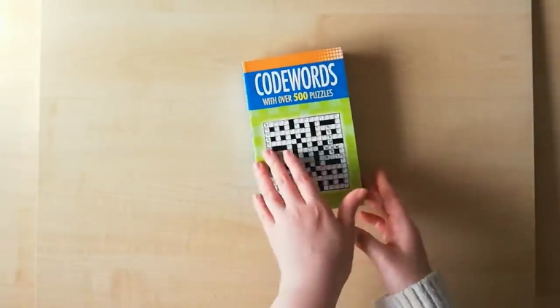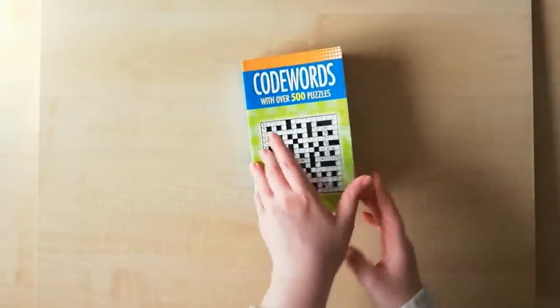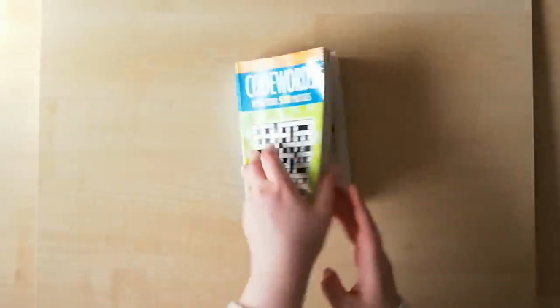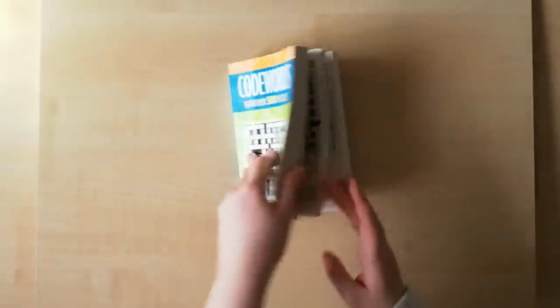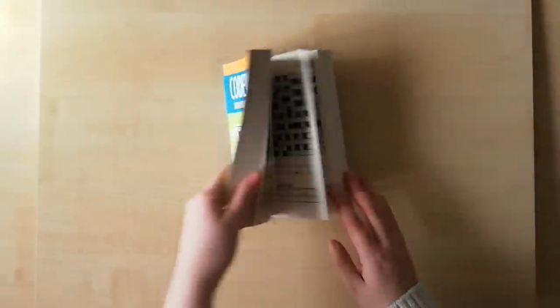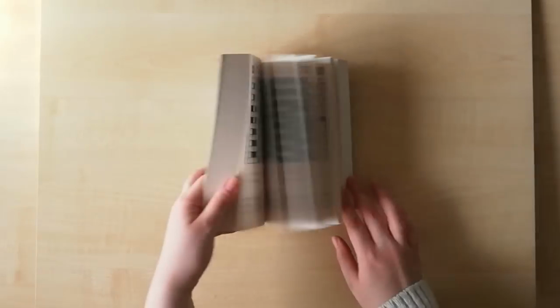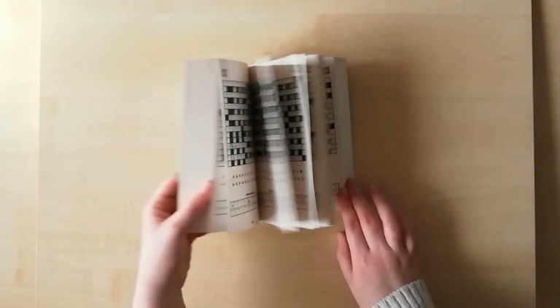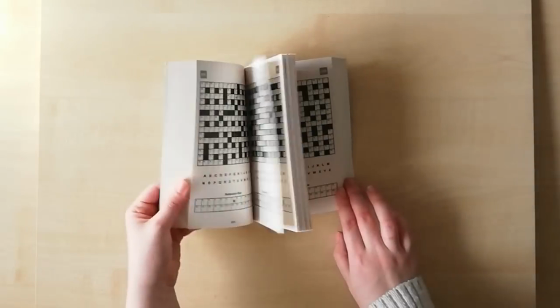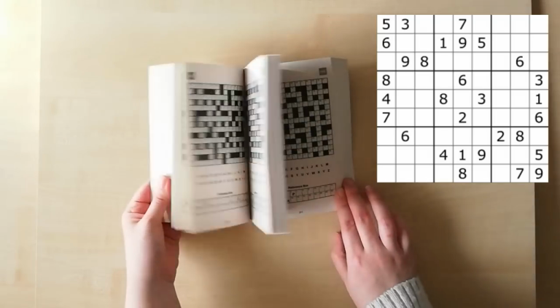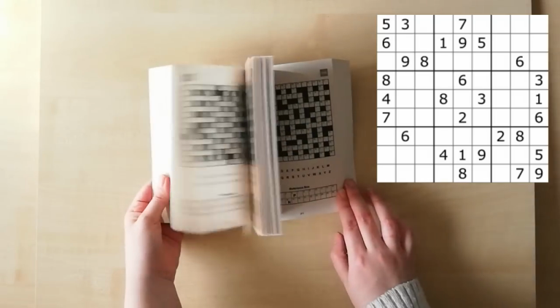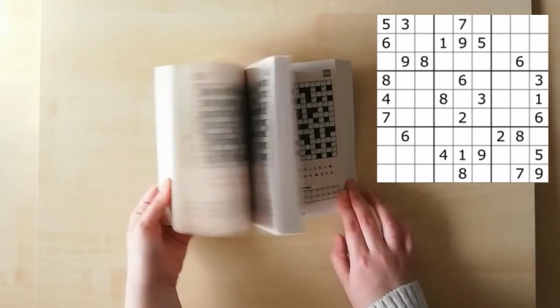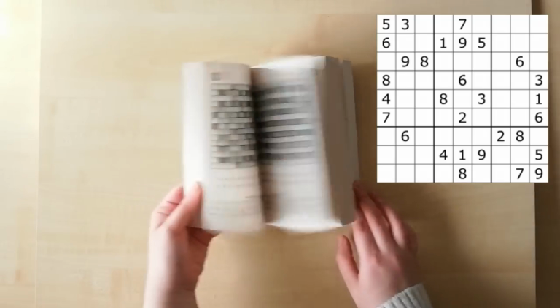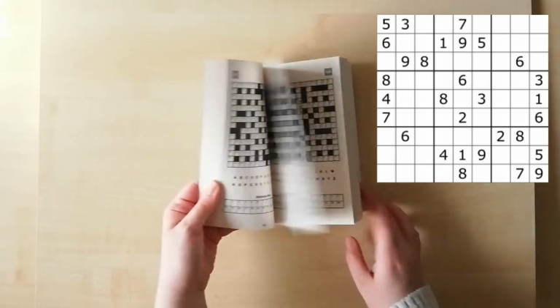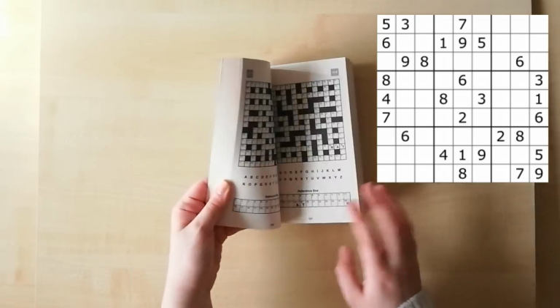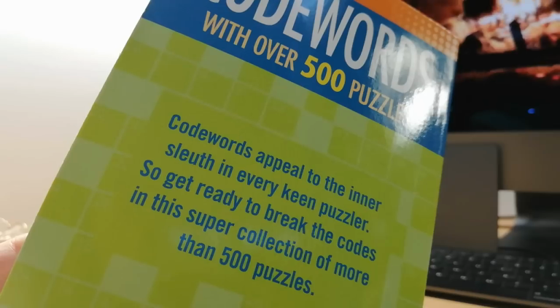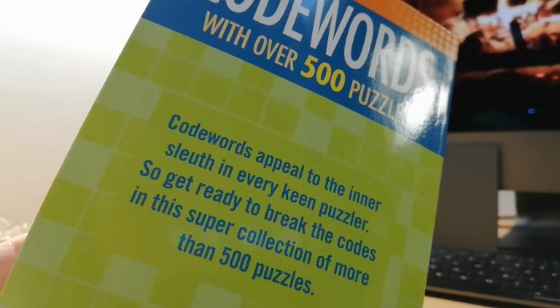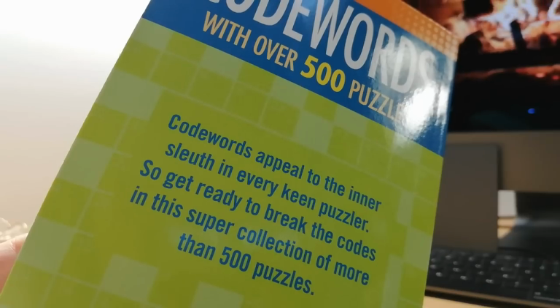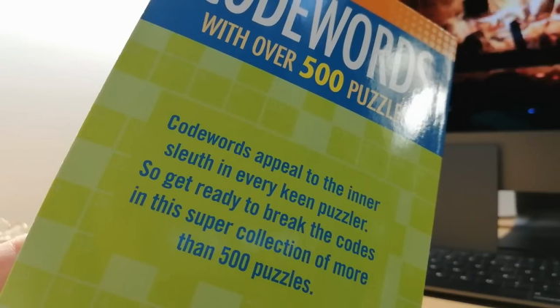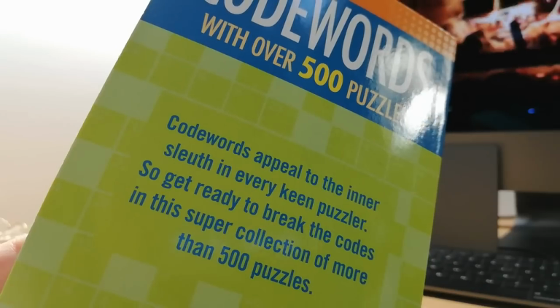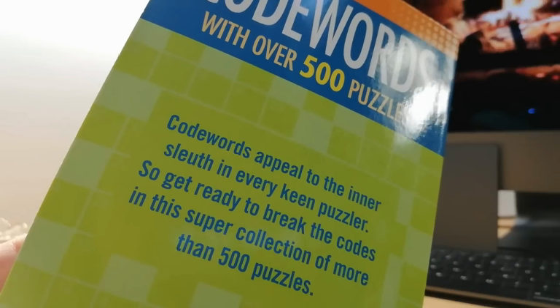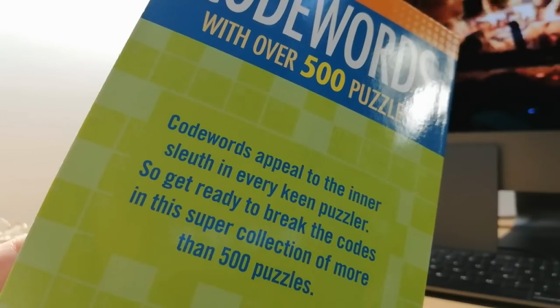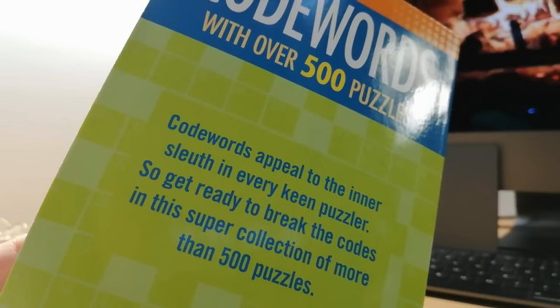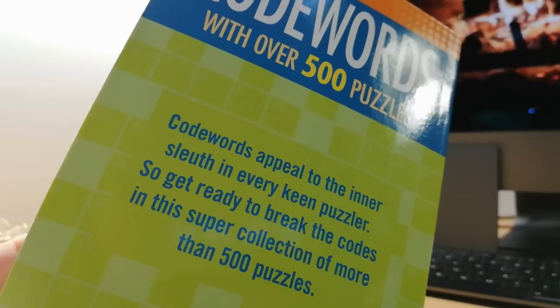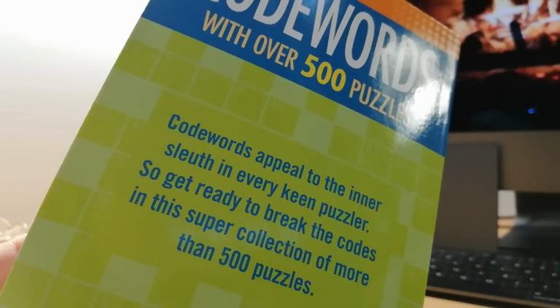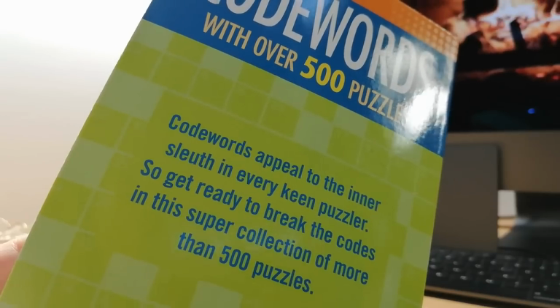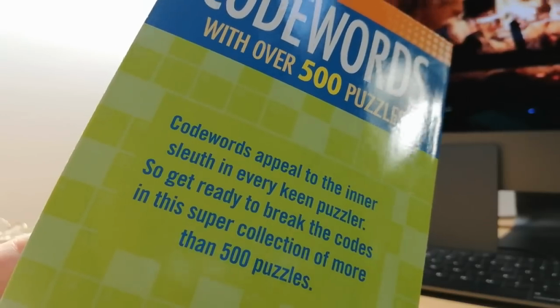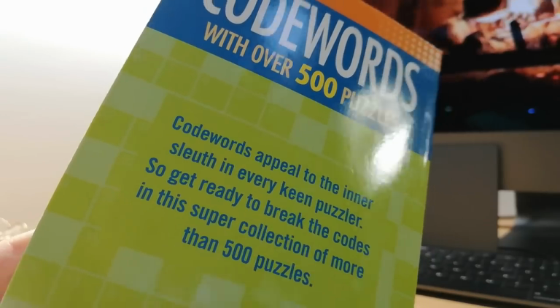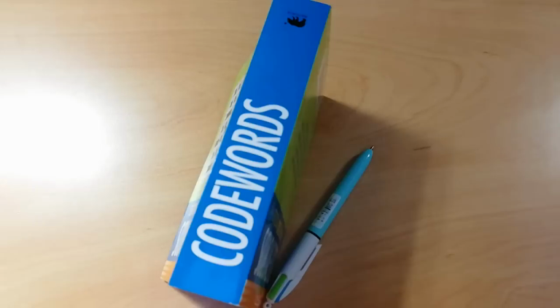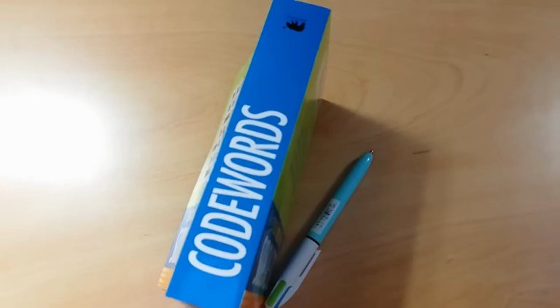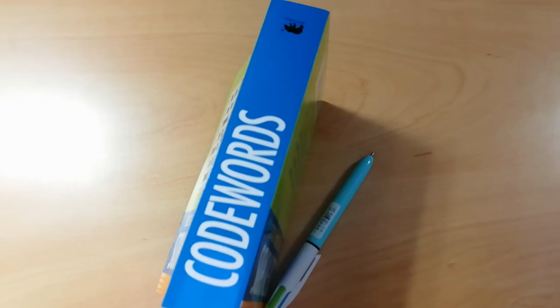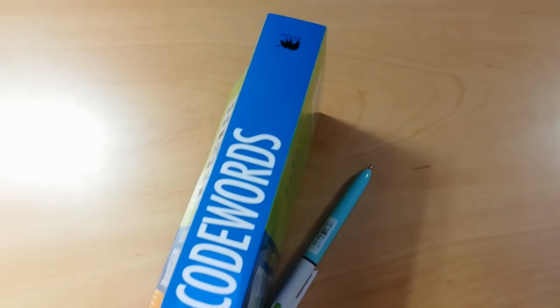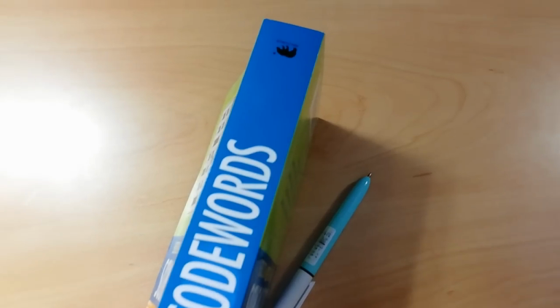Next is the code words puzzle book — just for fun, because it's one of my favorite things to do, along with Sudoku. By the way, does anyone else love Sudoku? Let me know in the comments!